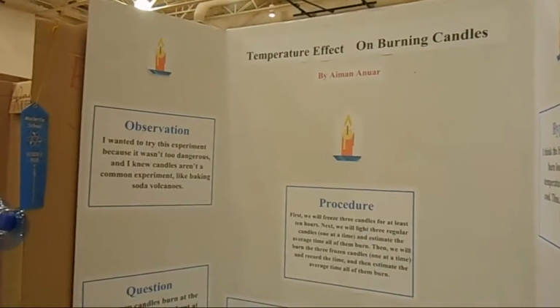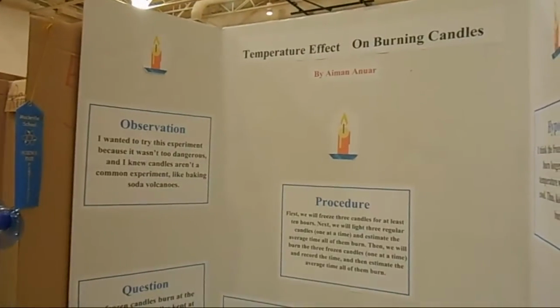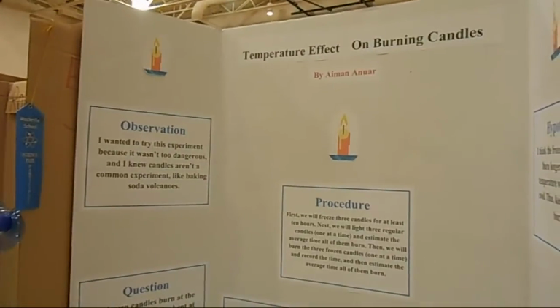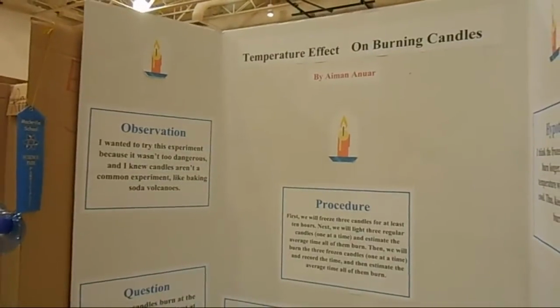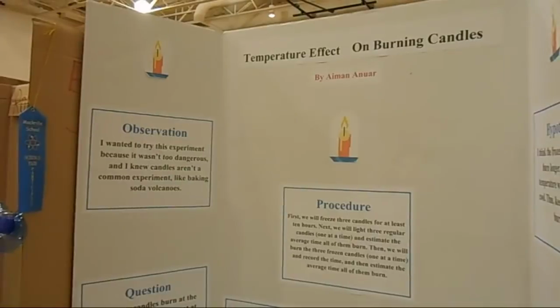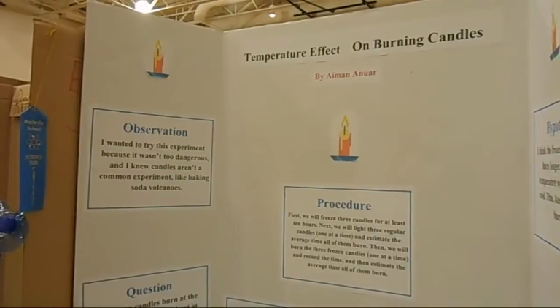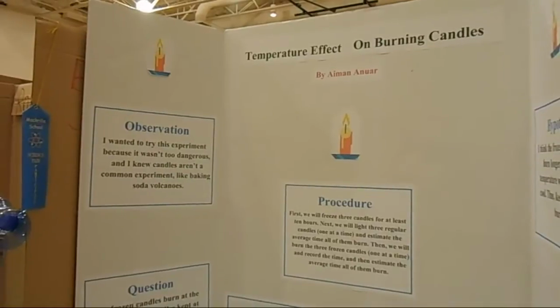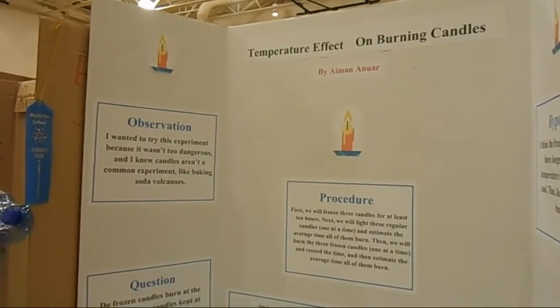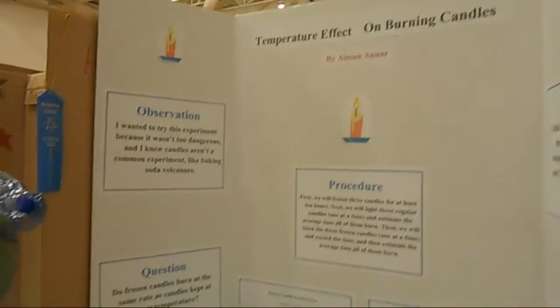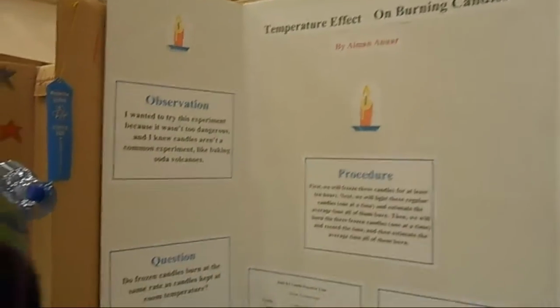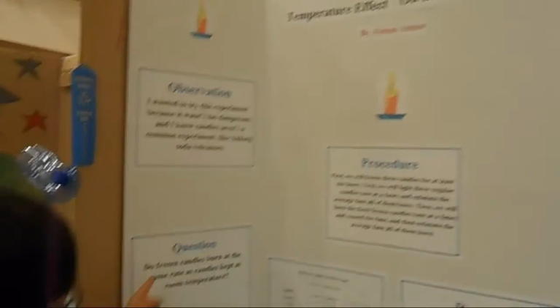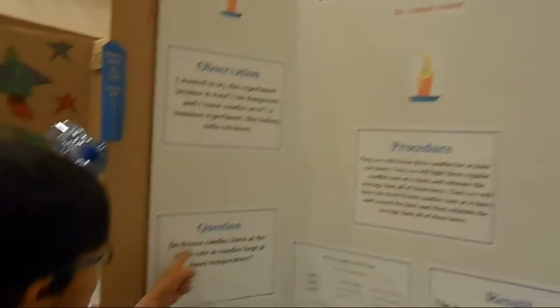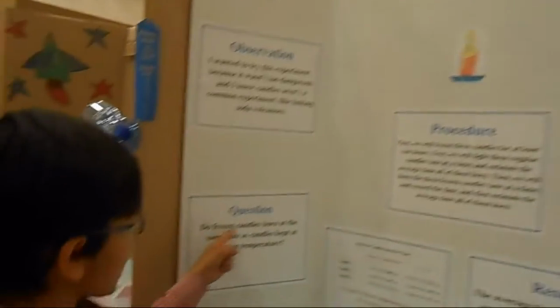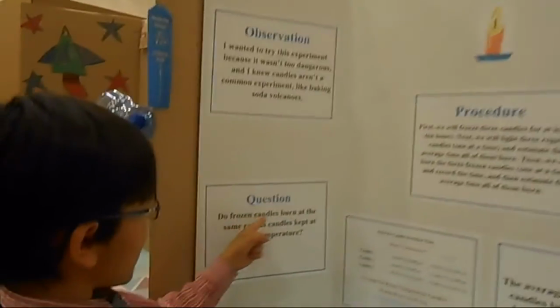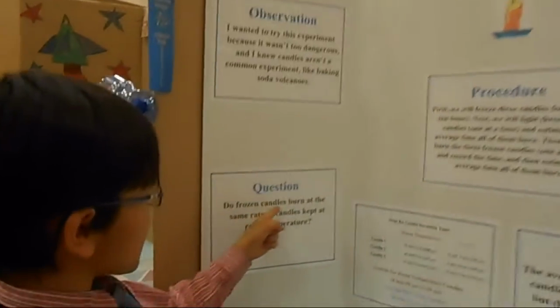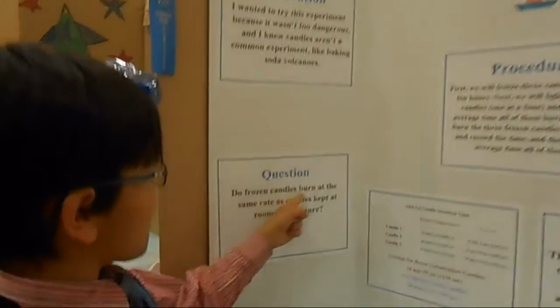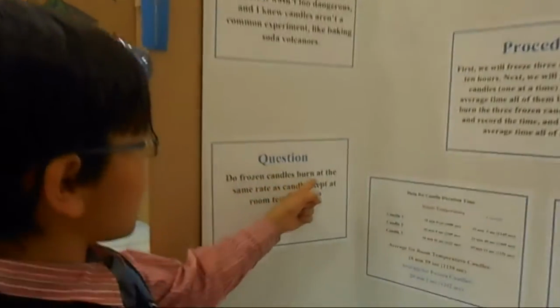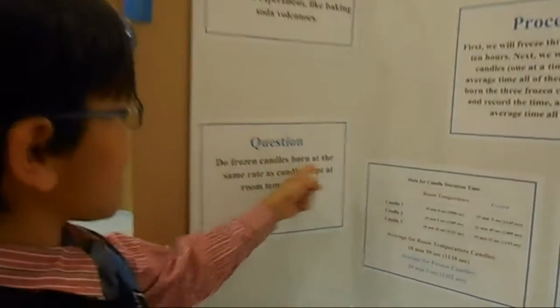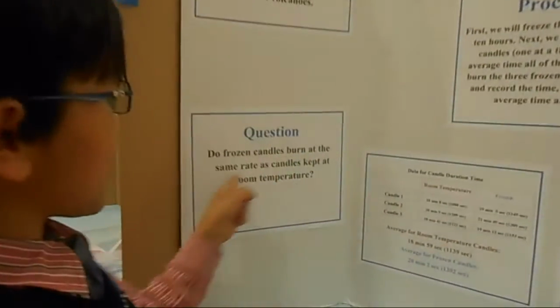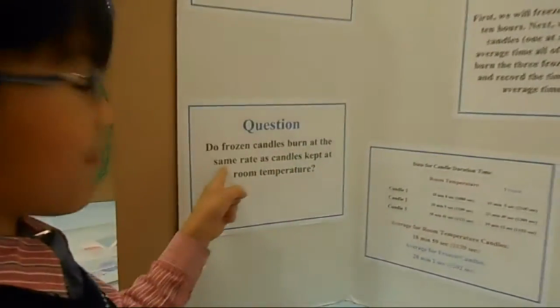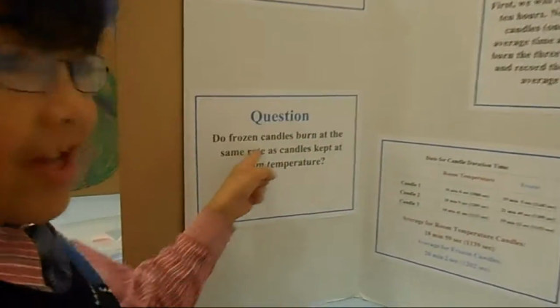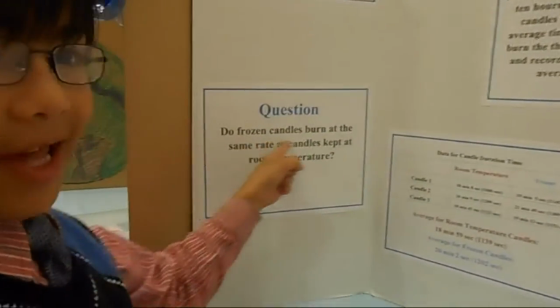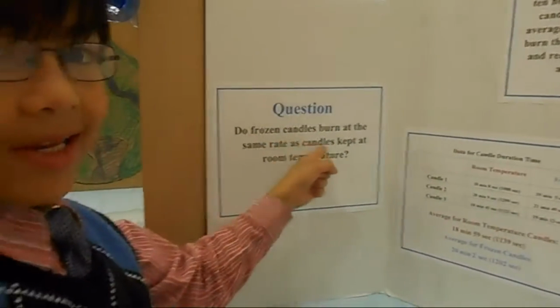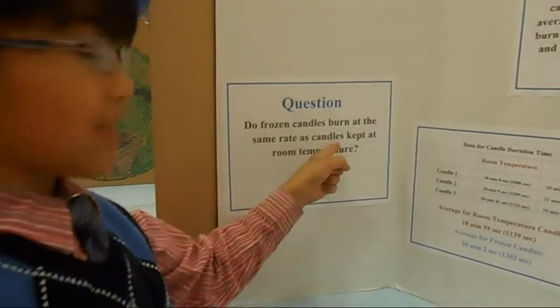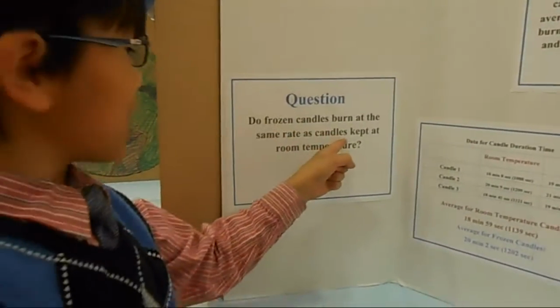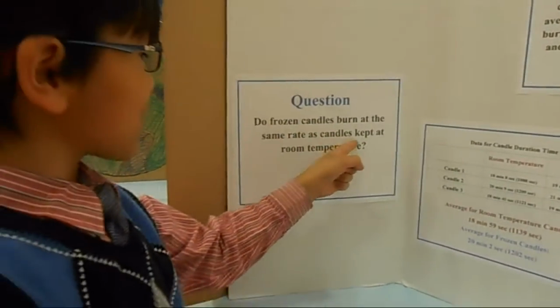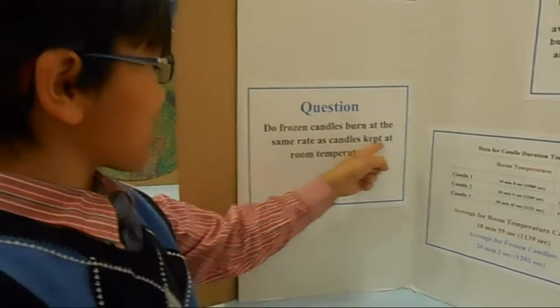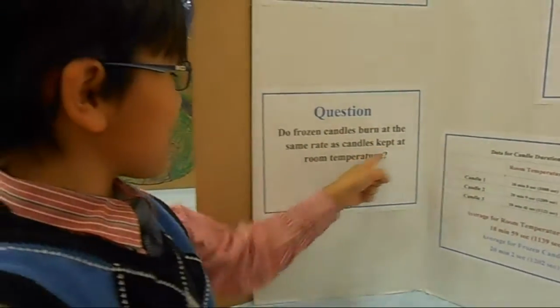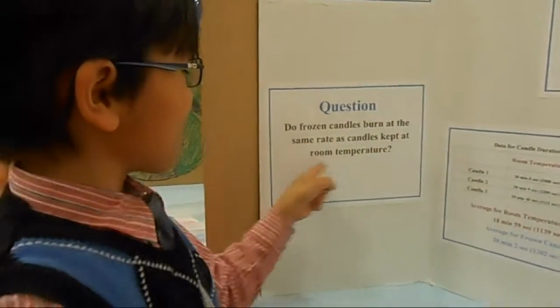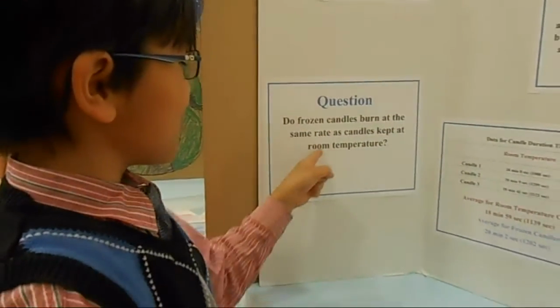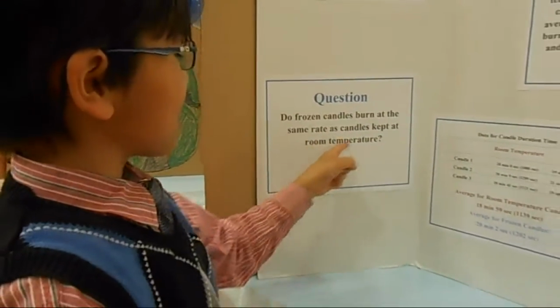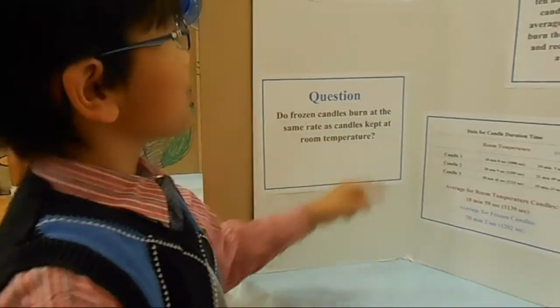The question is: do frozen candles burn at the same rate as candles kept at room temperature?